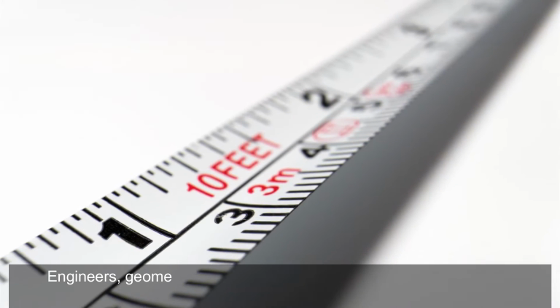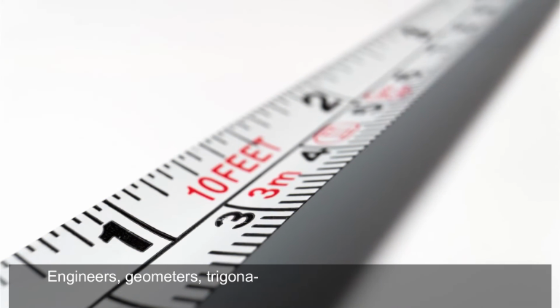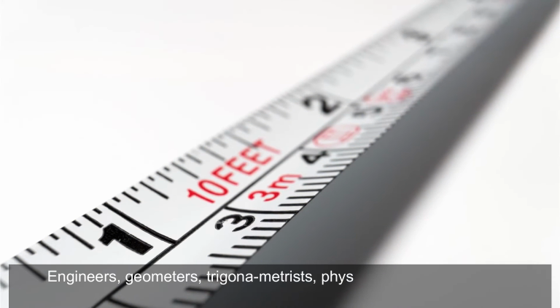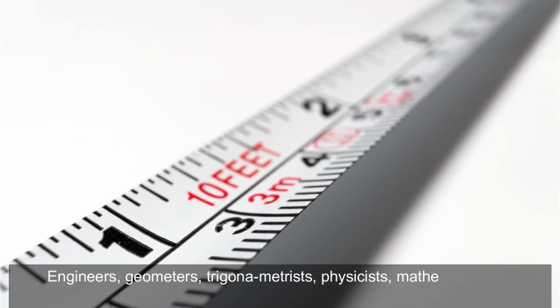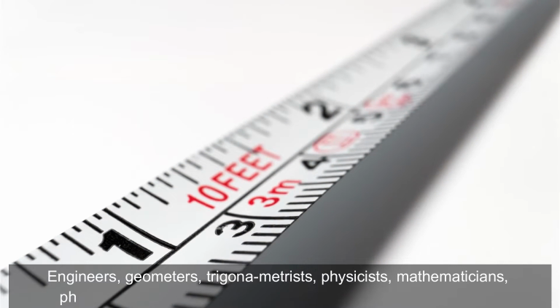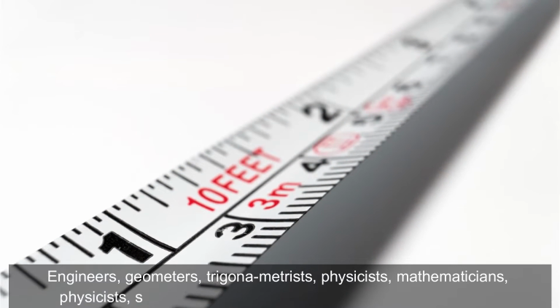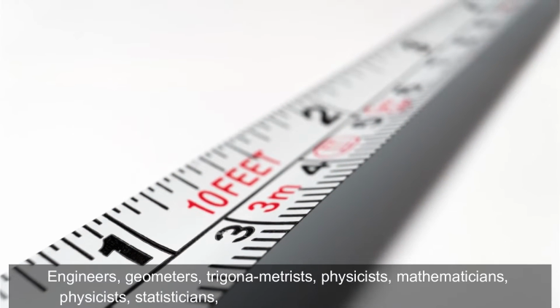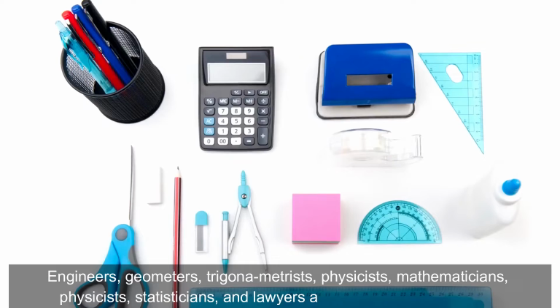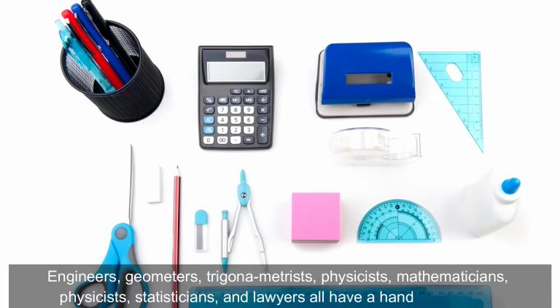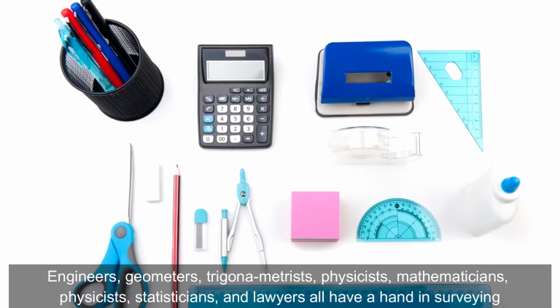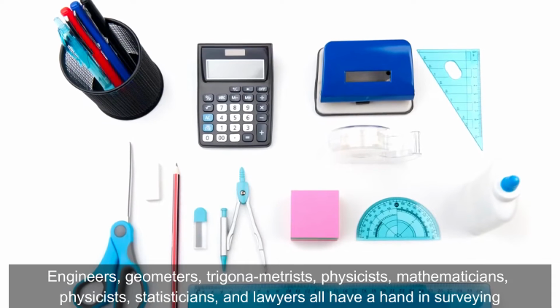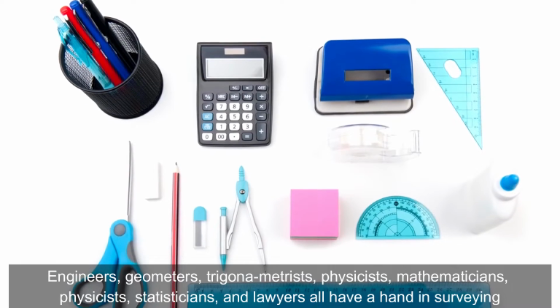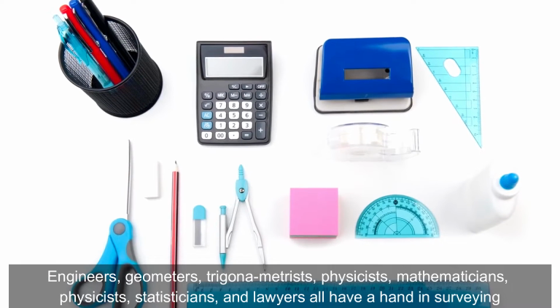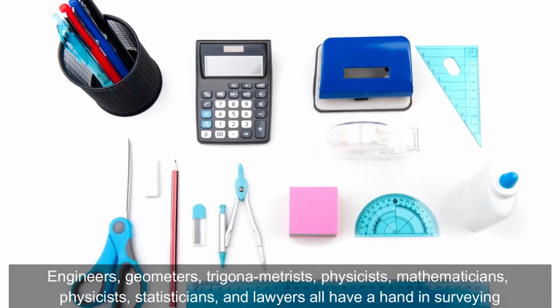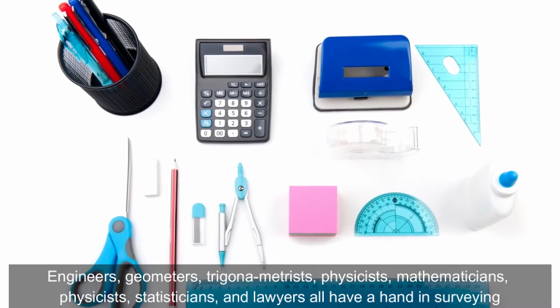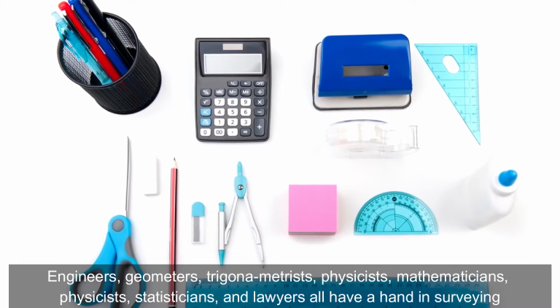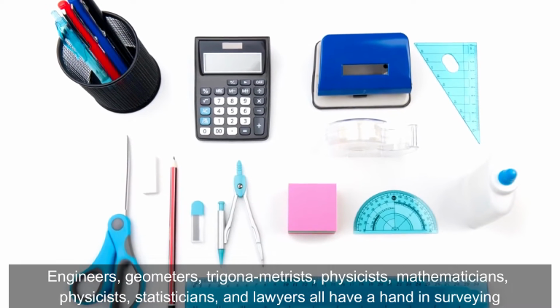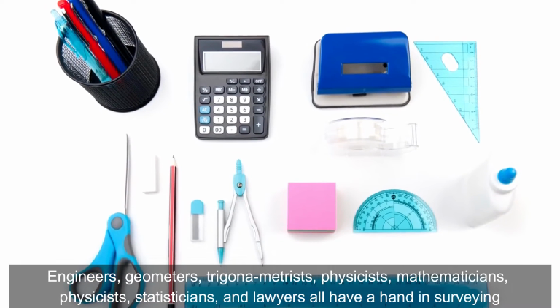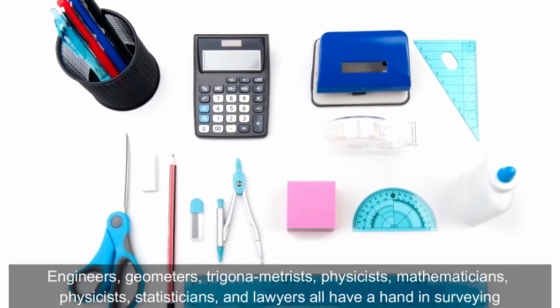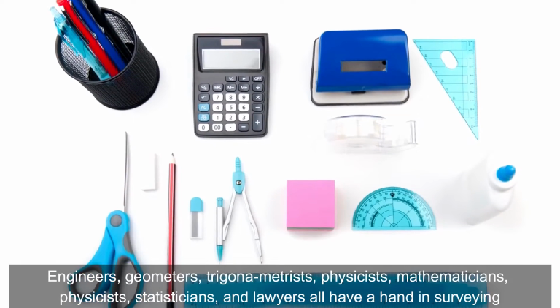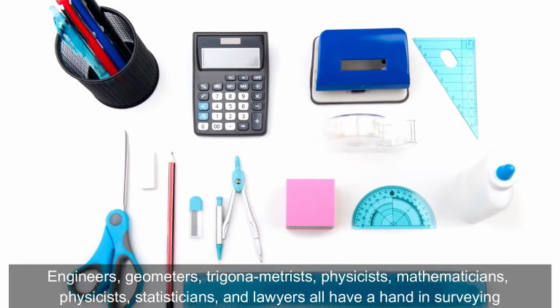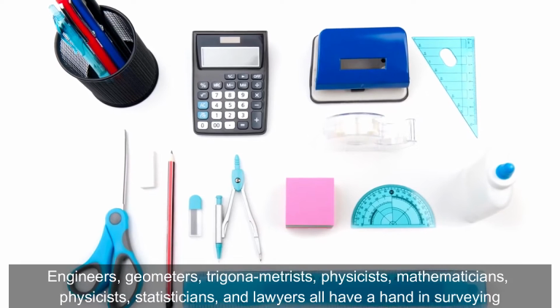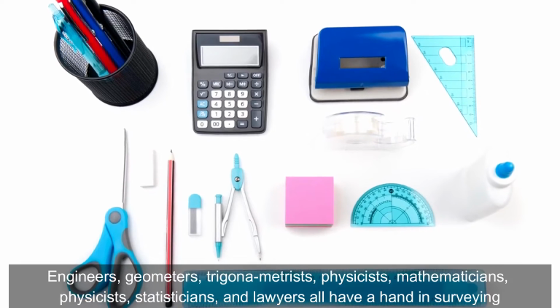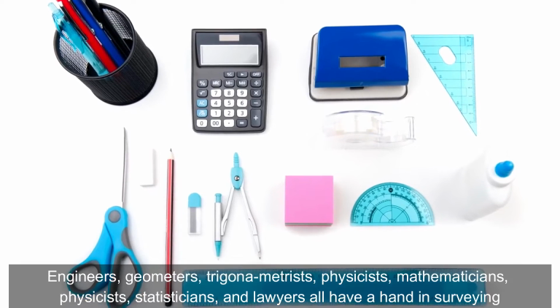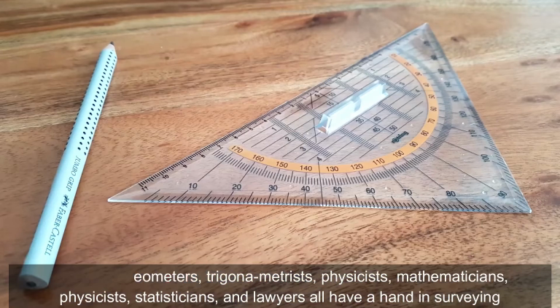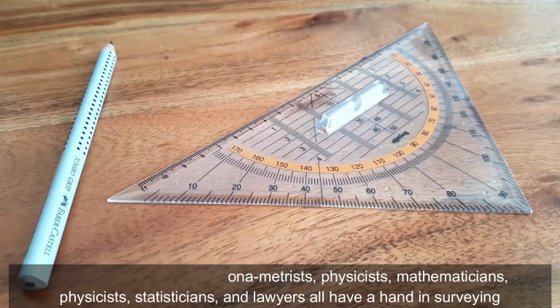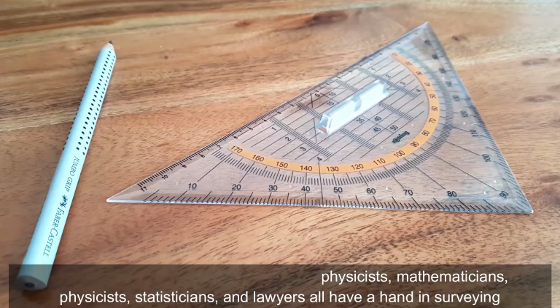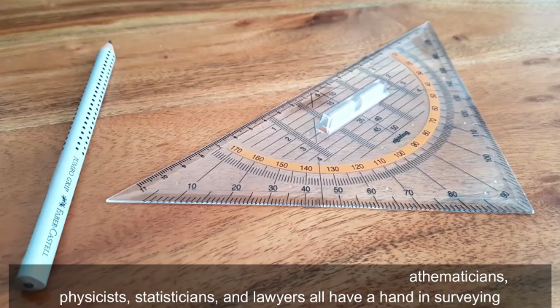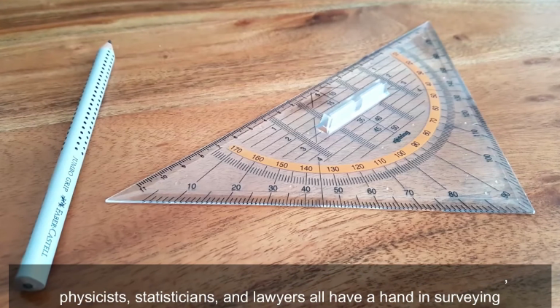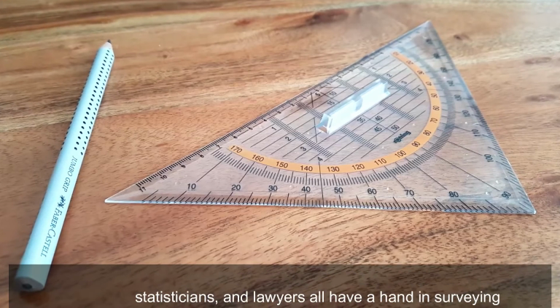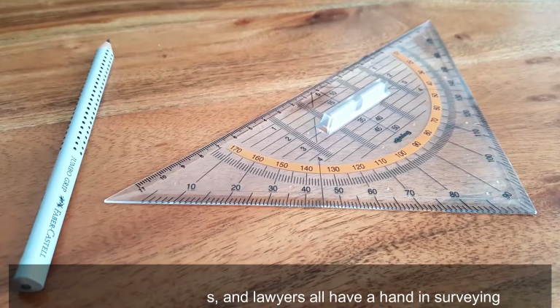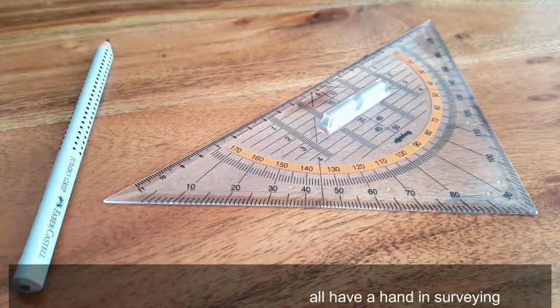Engineers, geometers, trigonometrists, physicists, mathematicians, statisticians, and lawyers all have a hand in surveying.